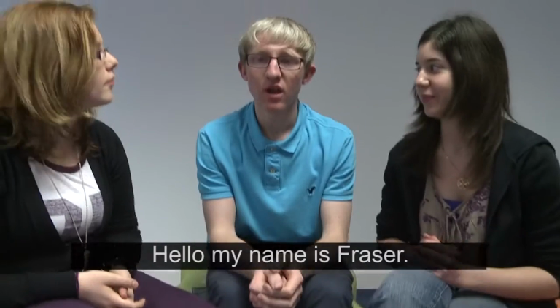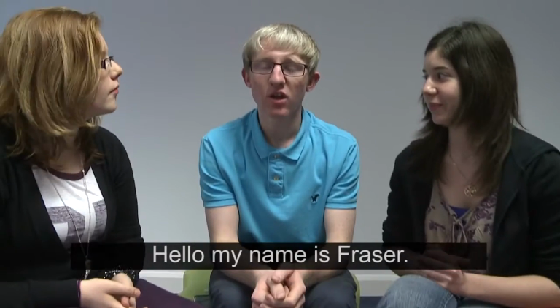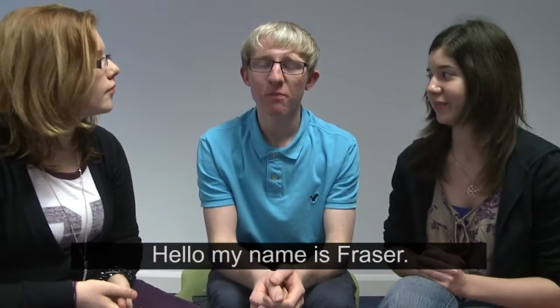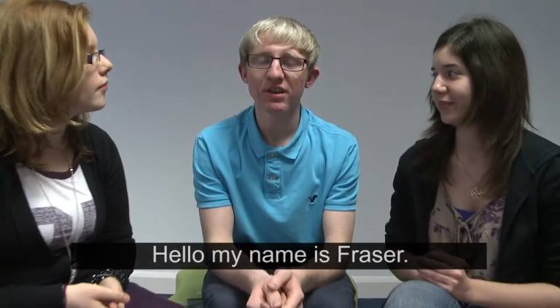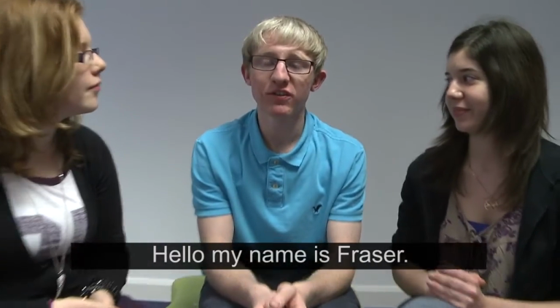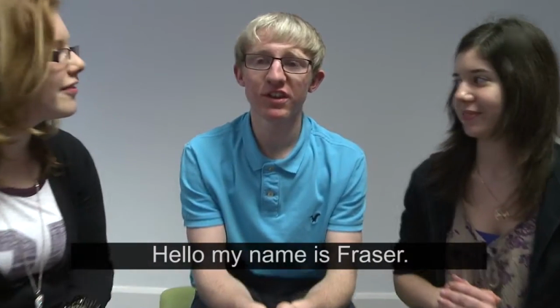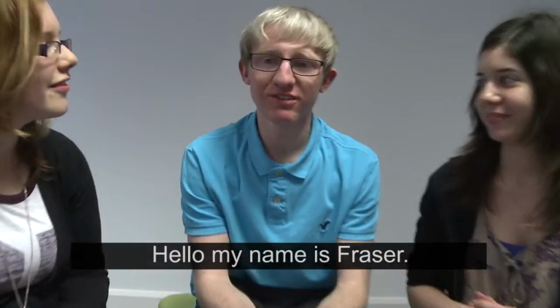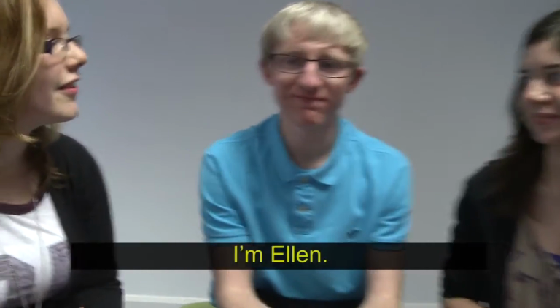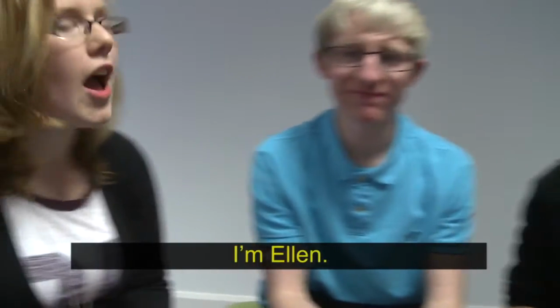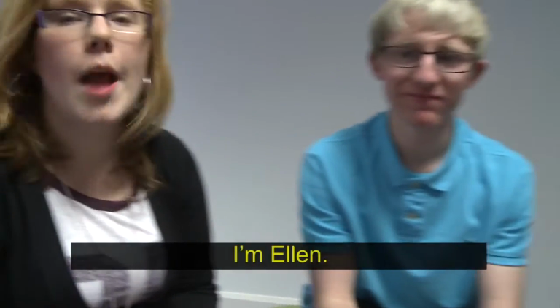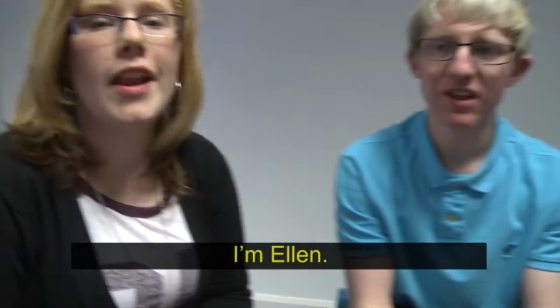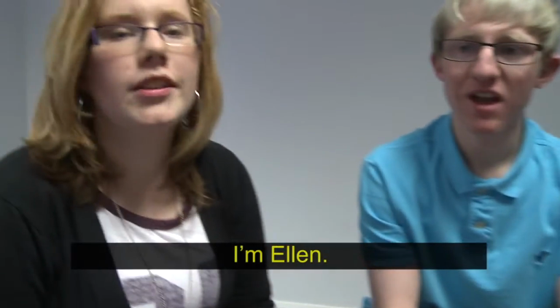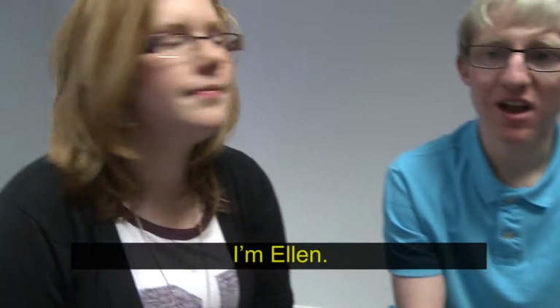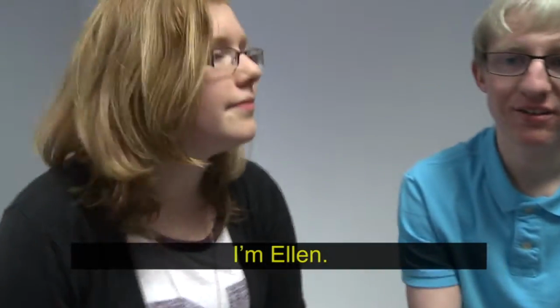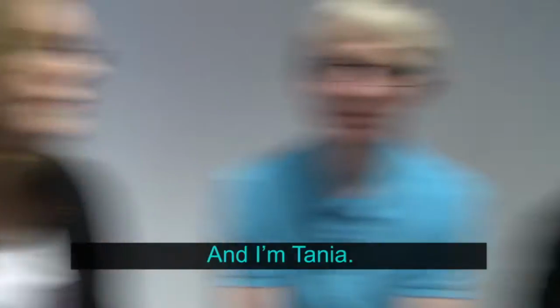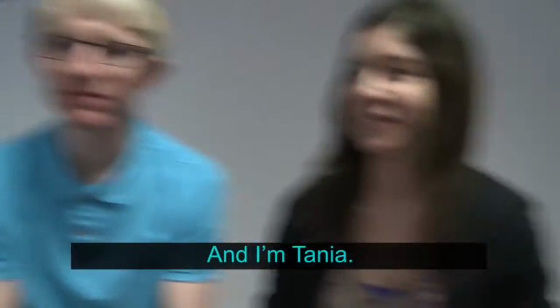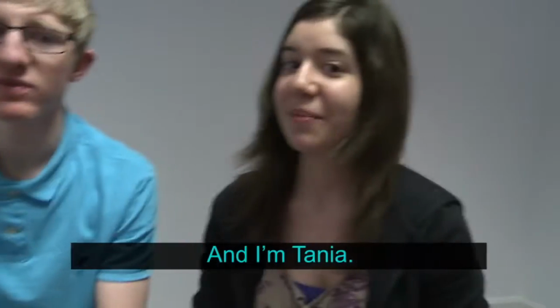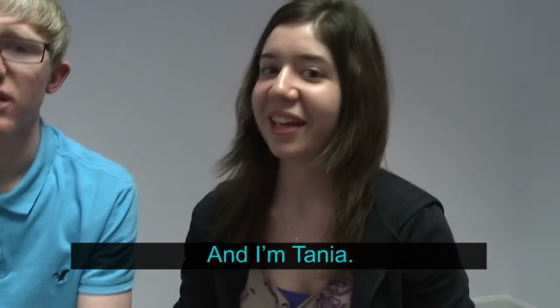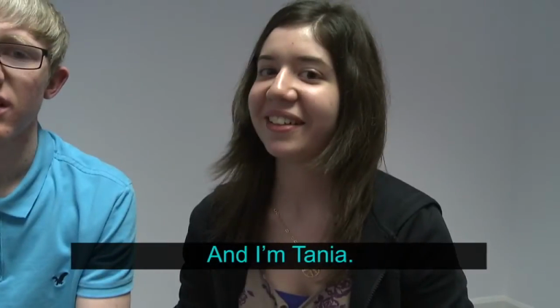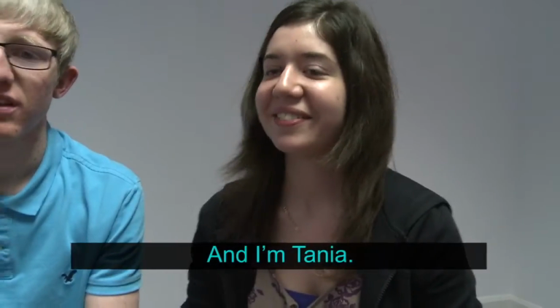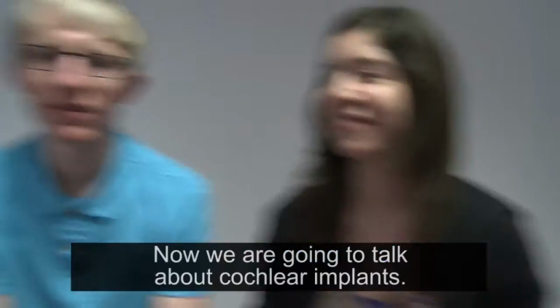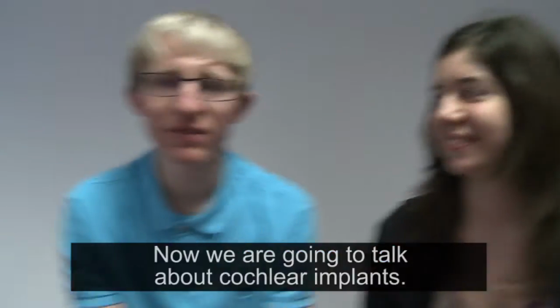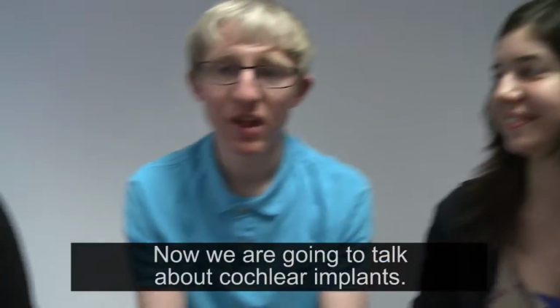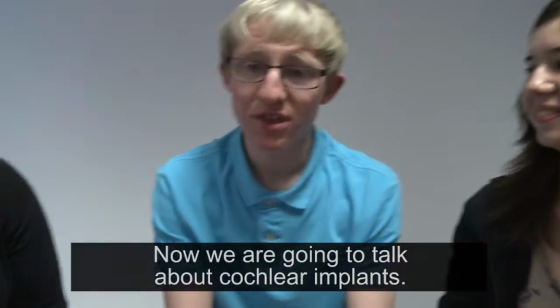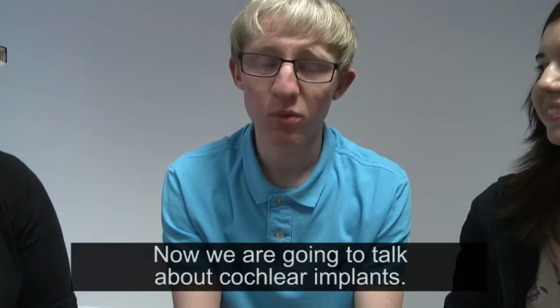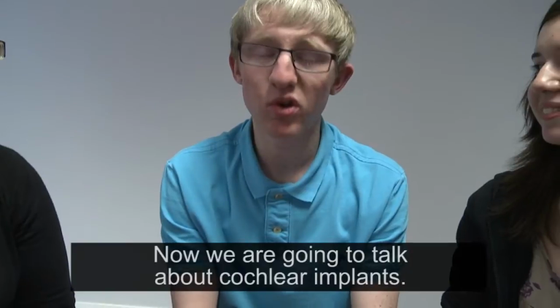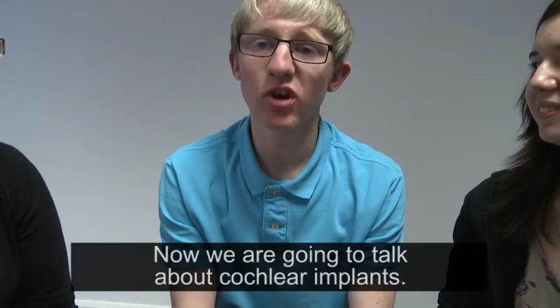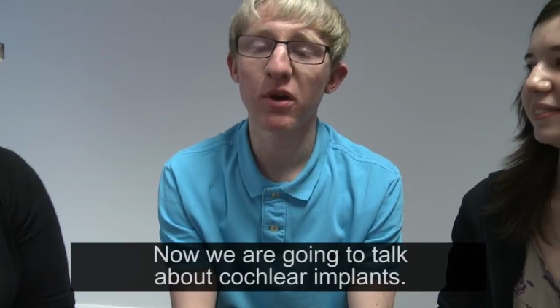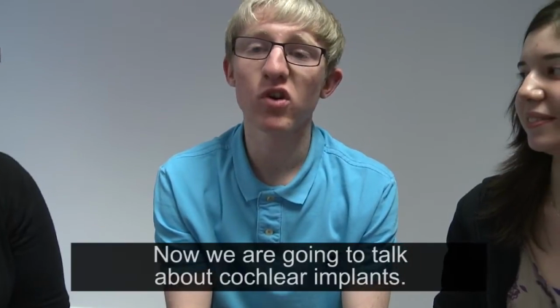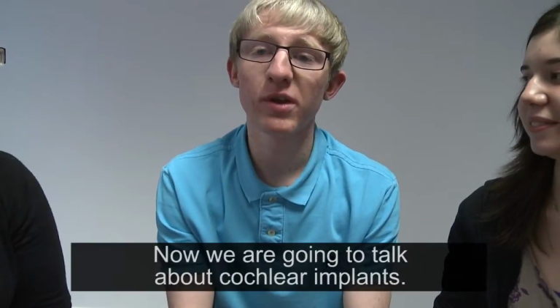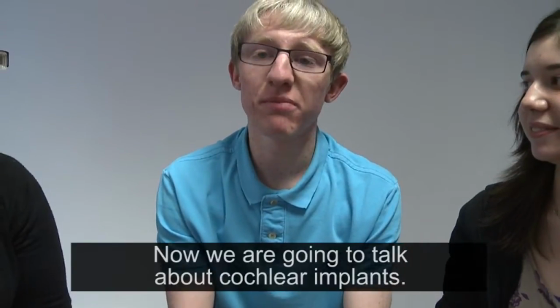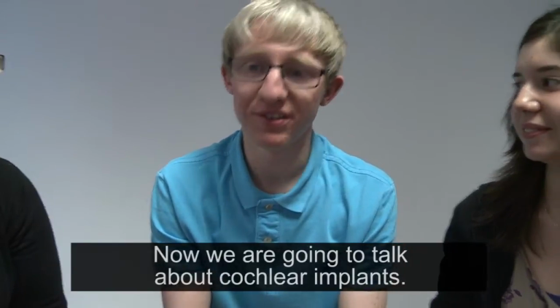Hello, my name is Freda. I'm Ellen. And I'm Tanya. Now we're going to talk about cochlear implants.